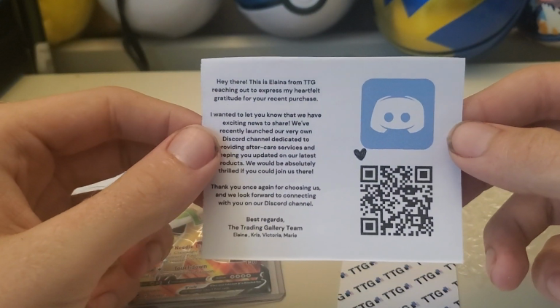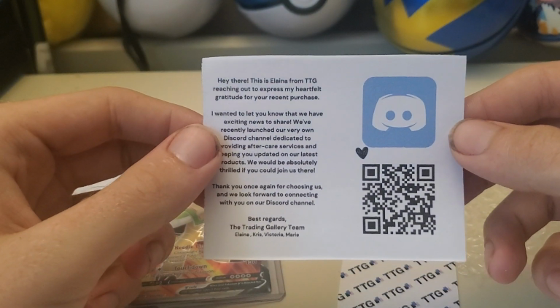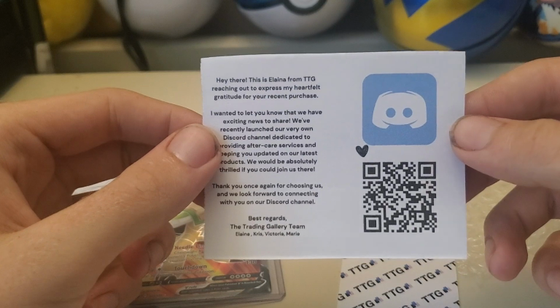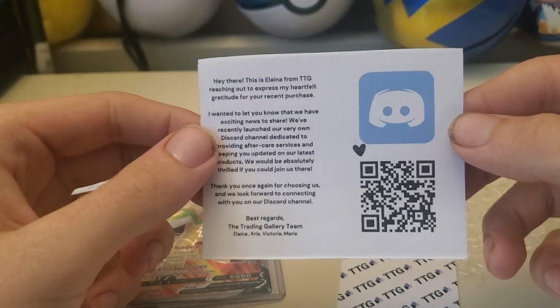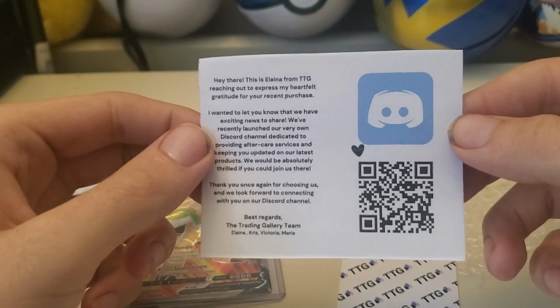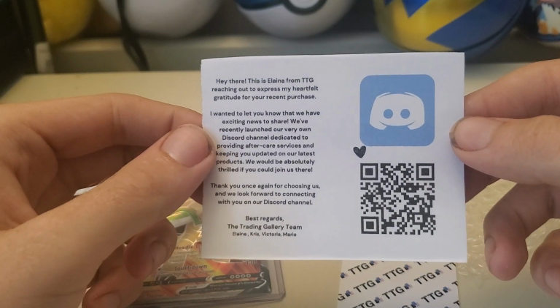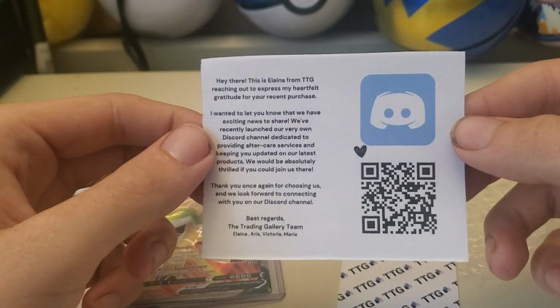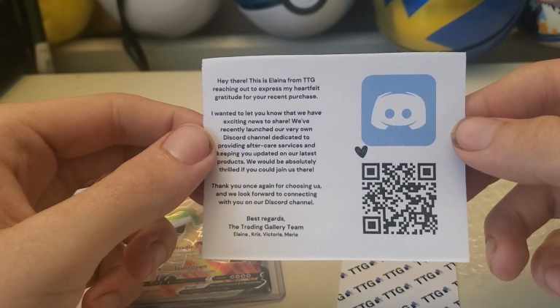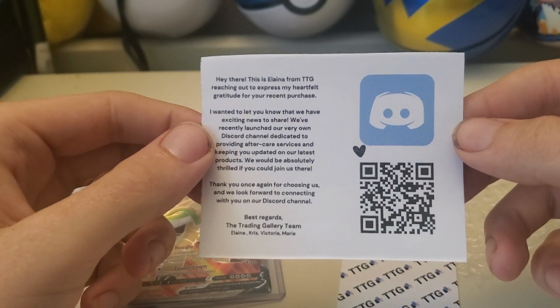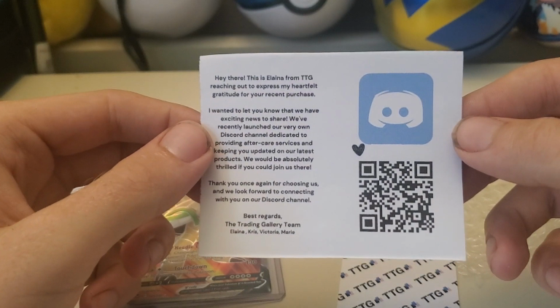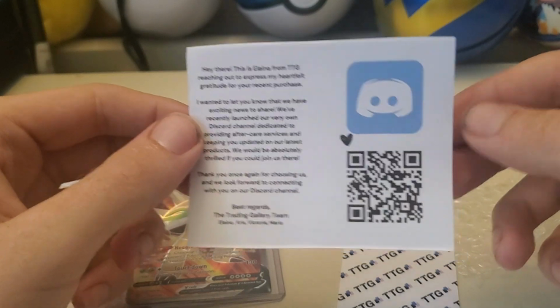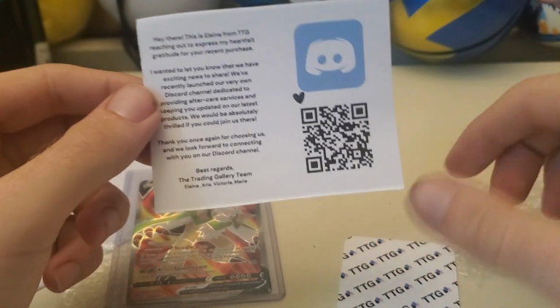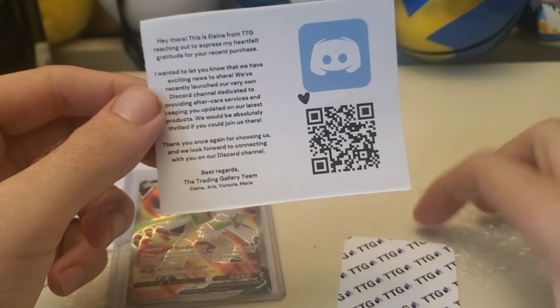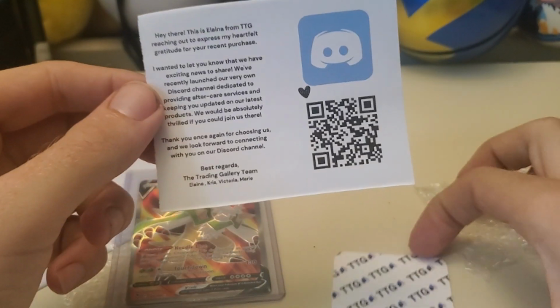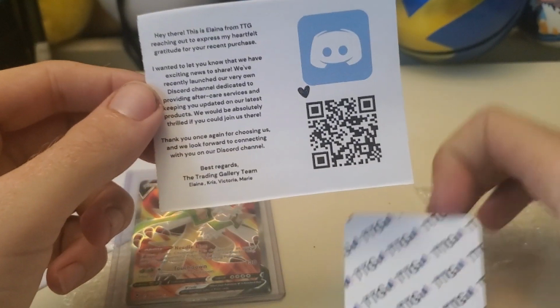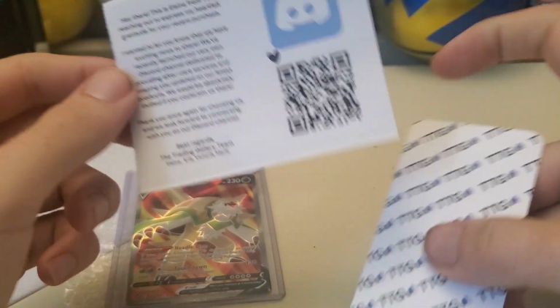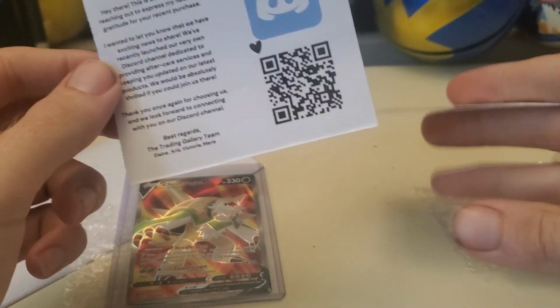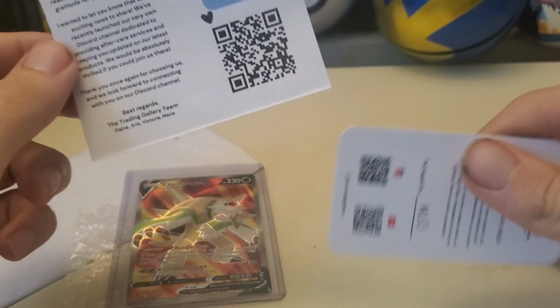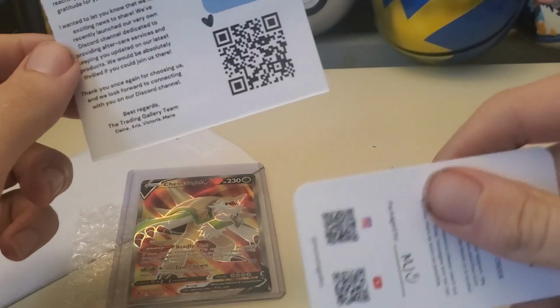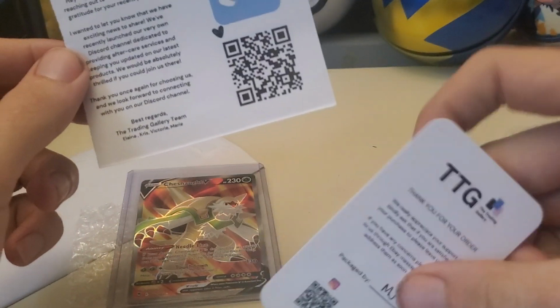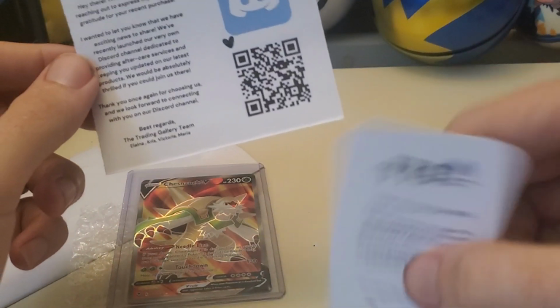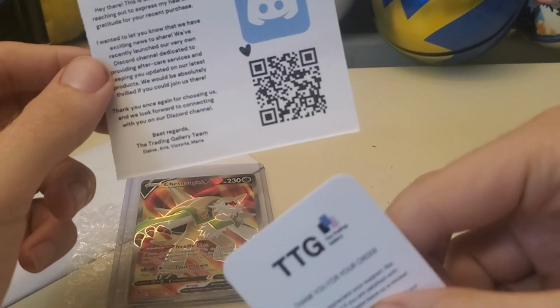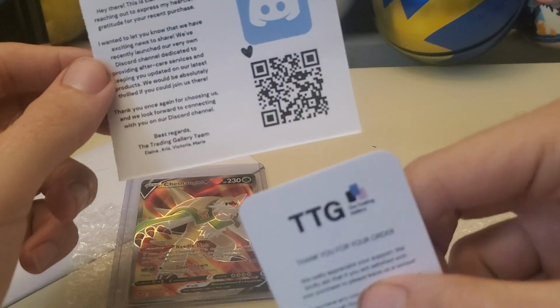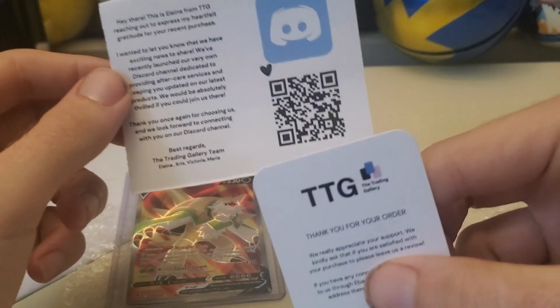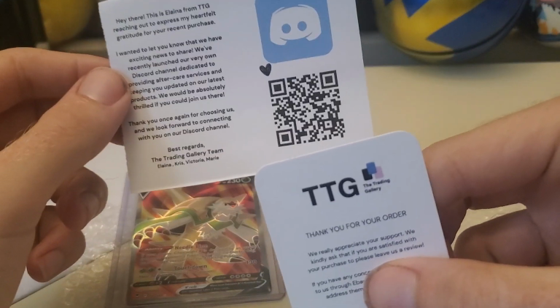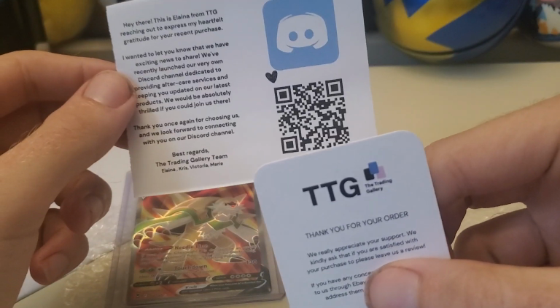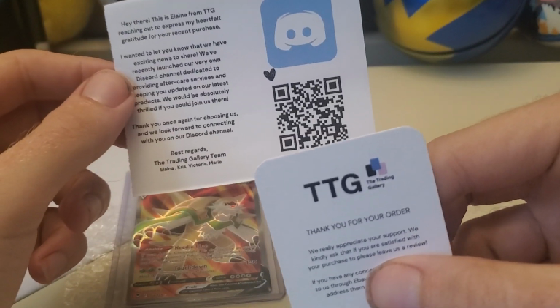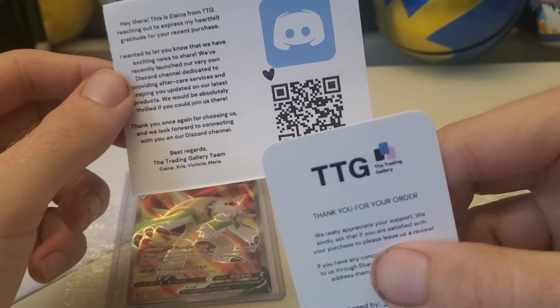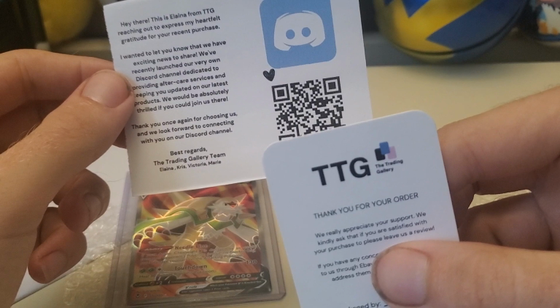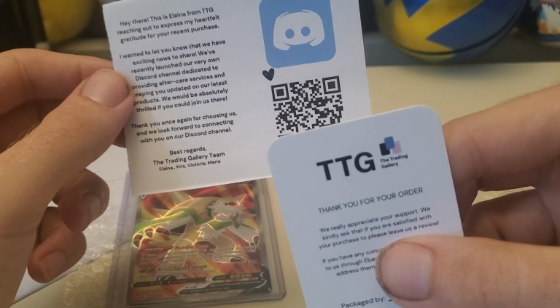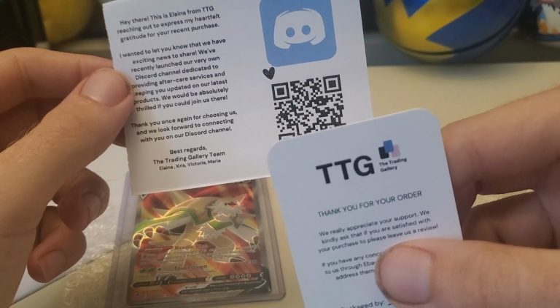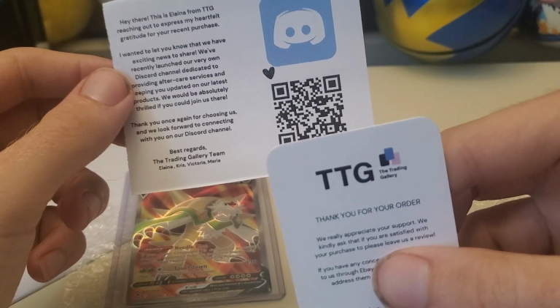Hi there, this is Alina from the Trading Gallery.